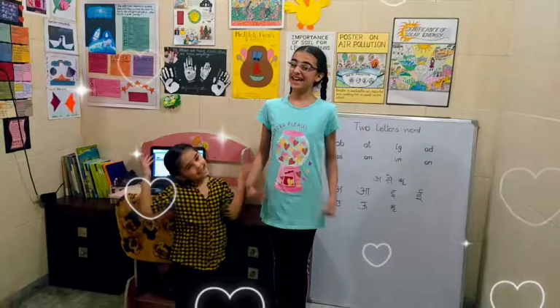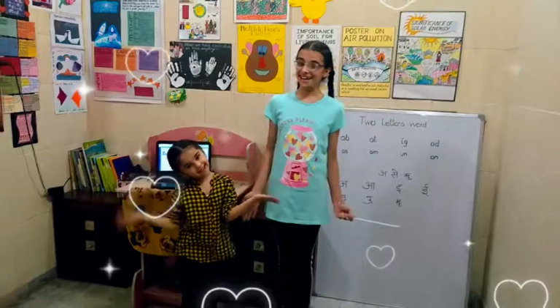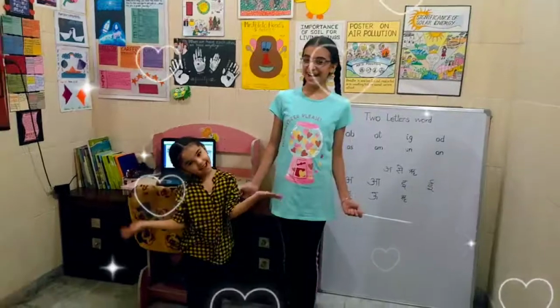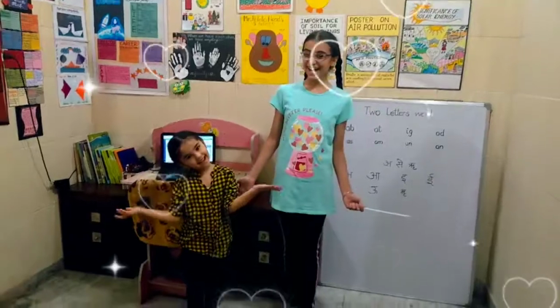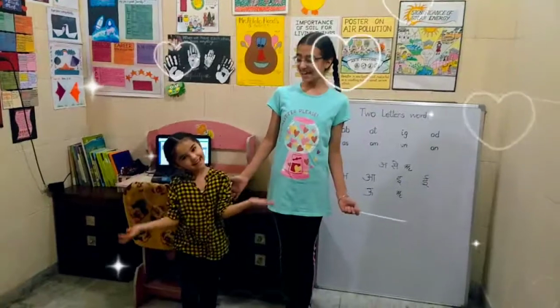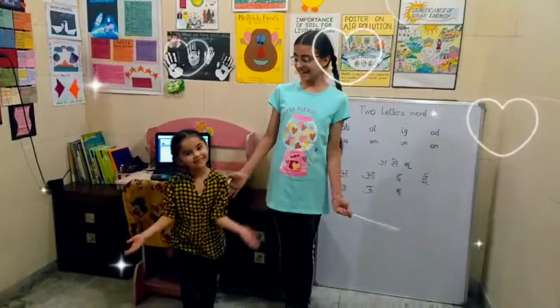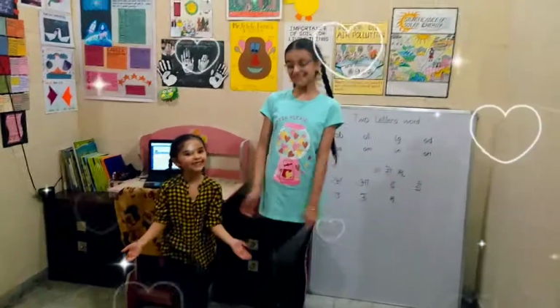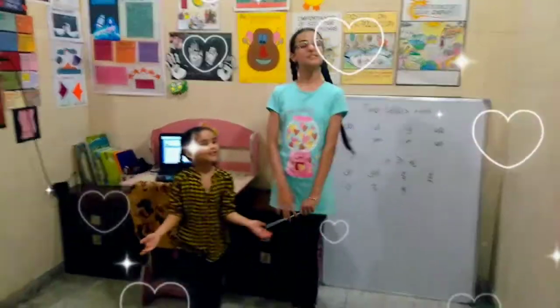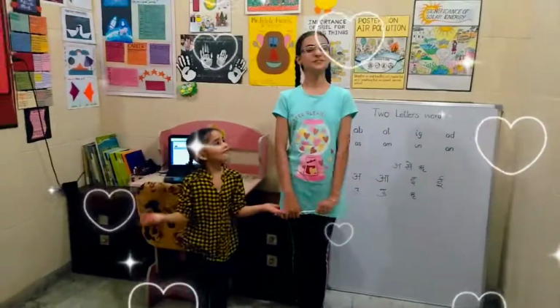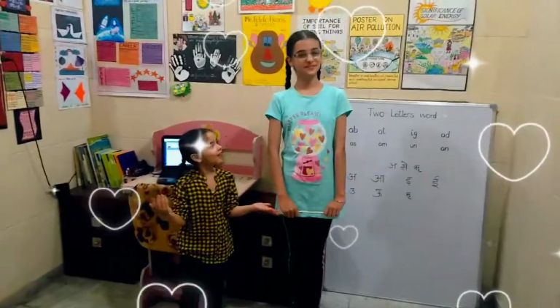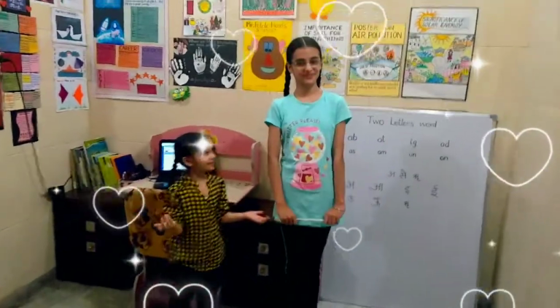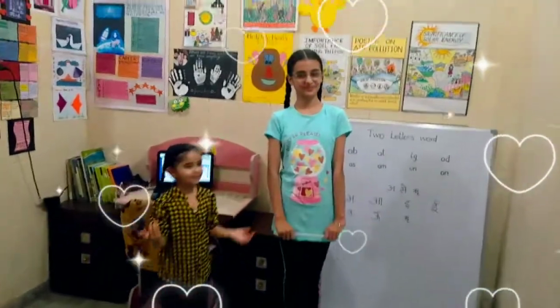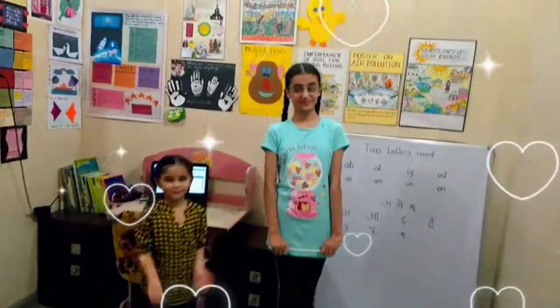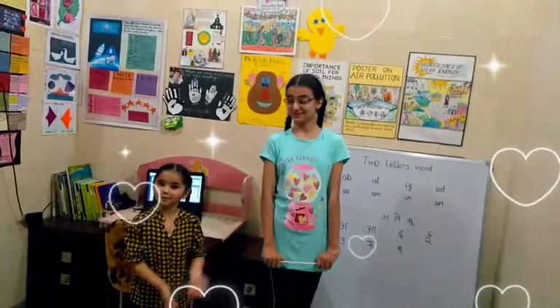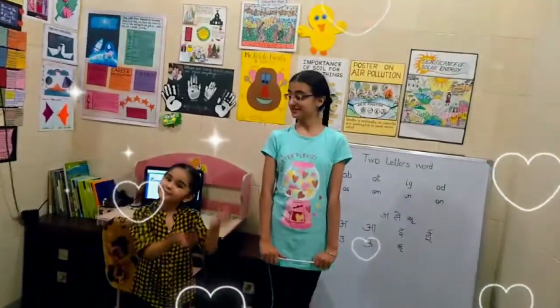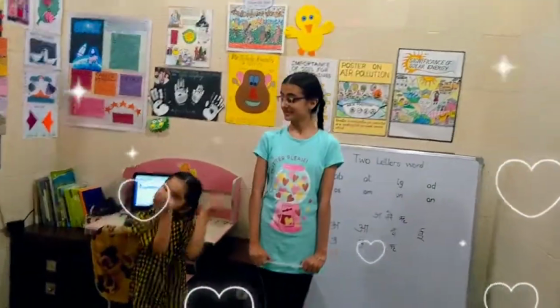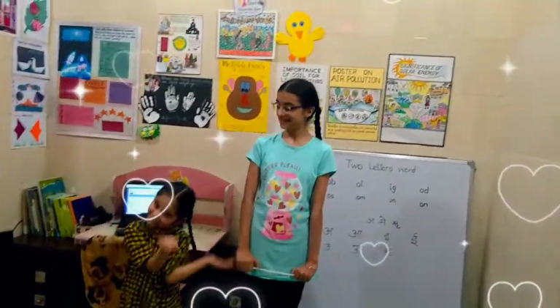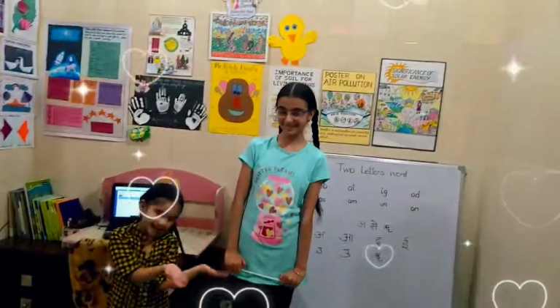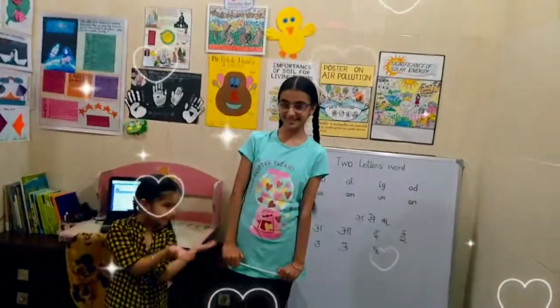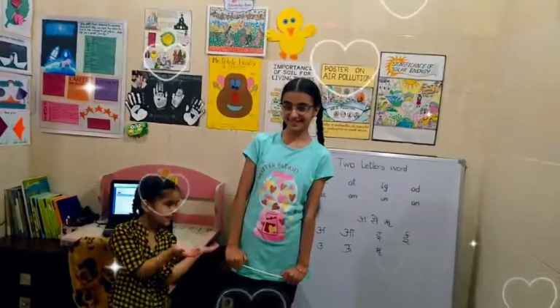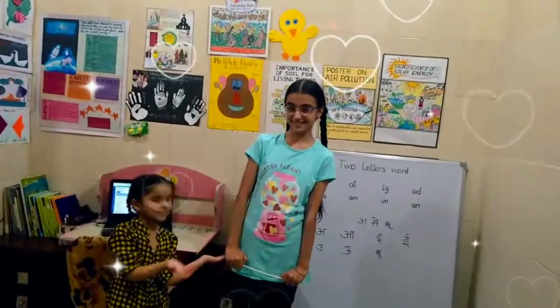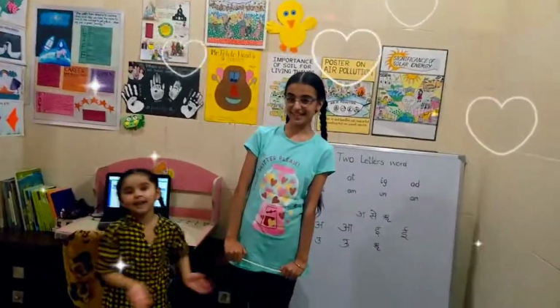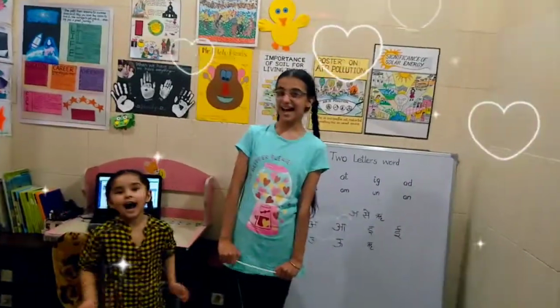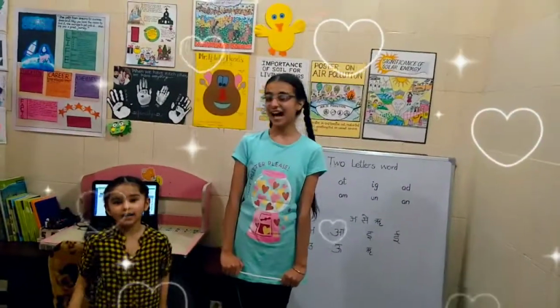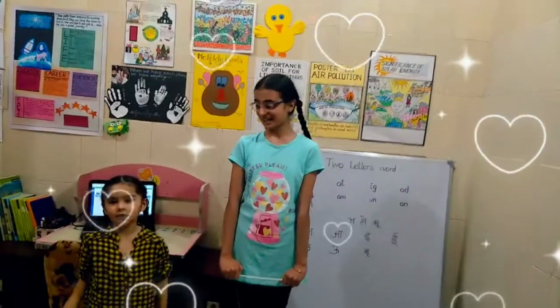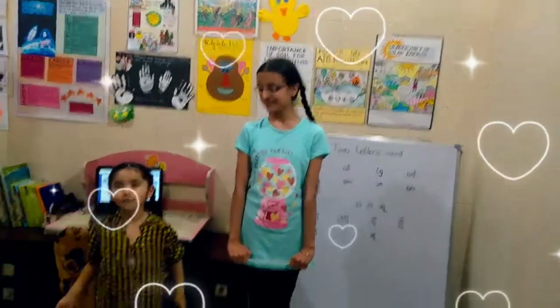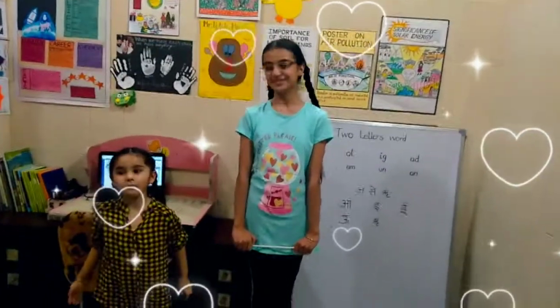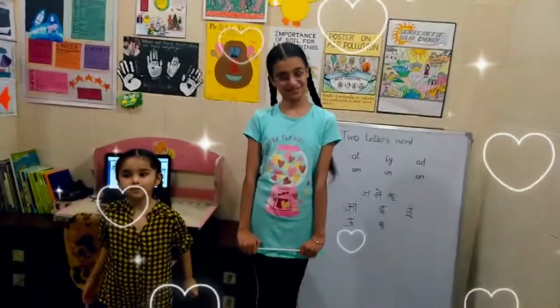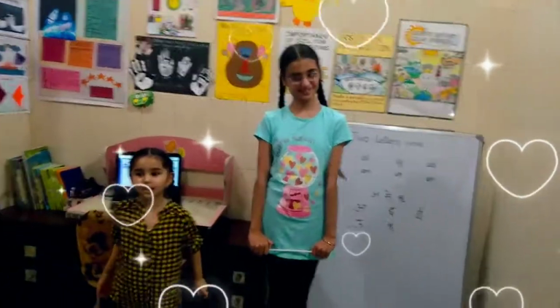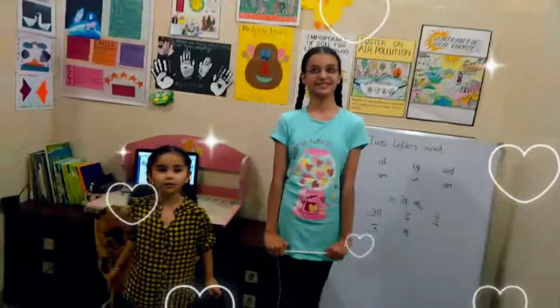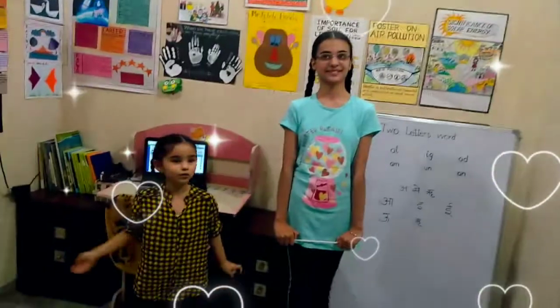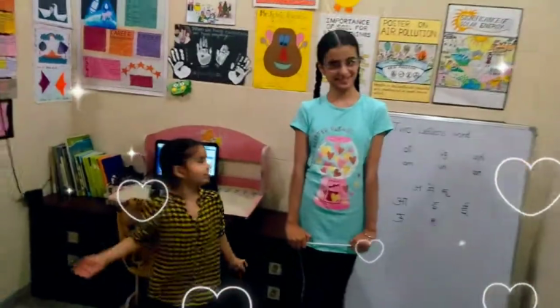Hey guys! Welcome to the channel! Today we are going to show our room.